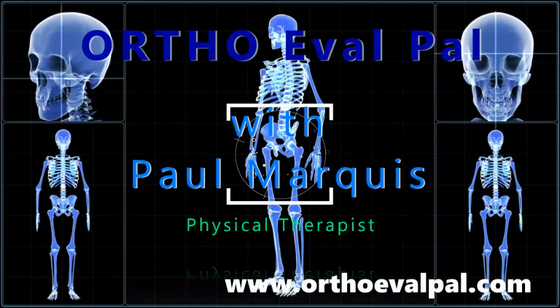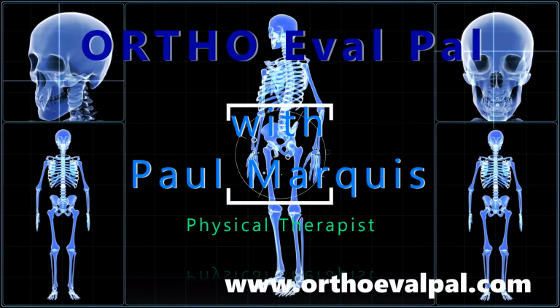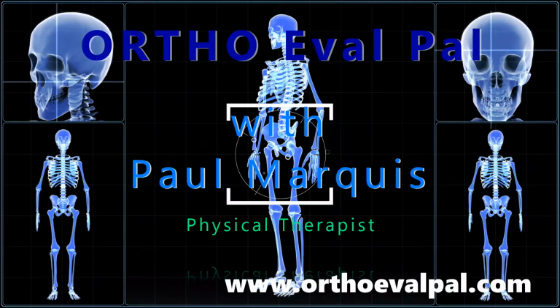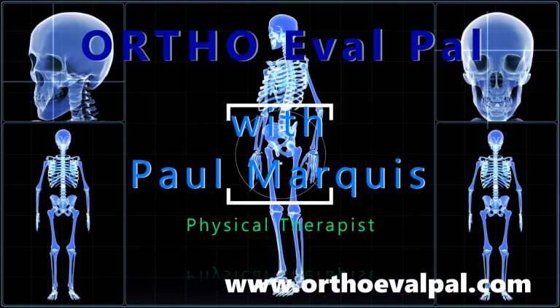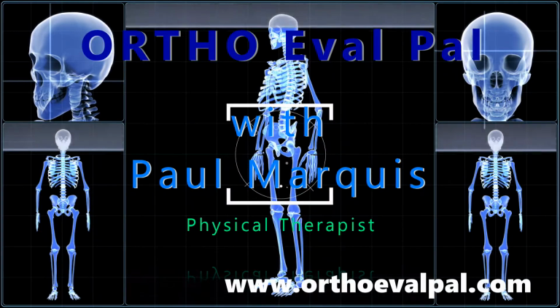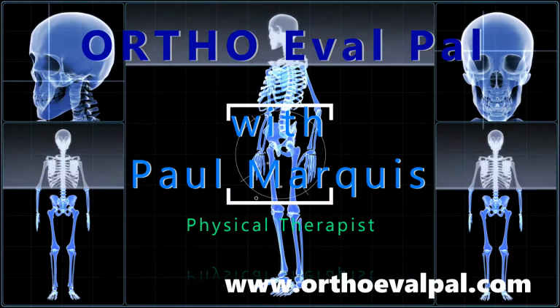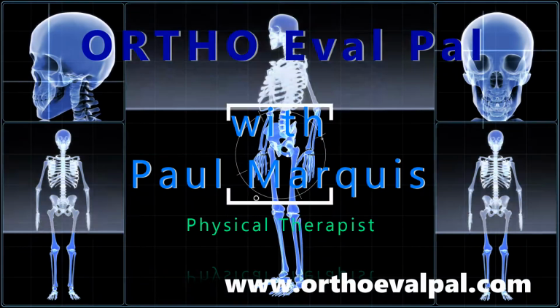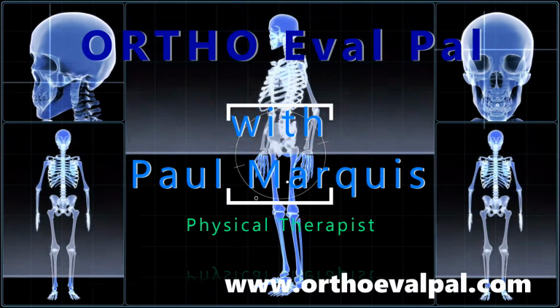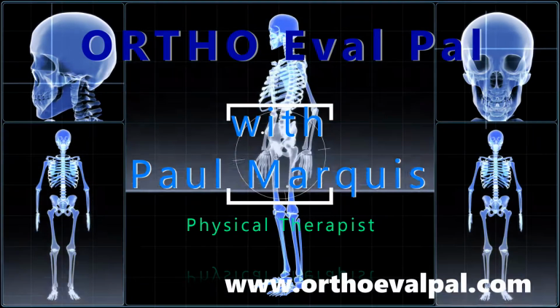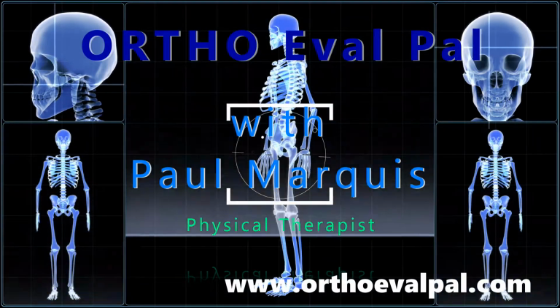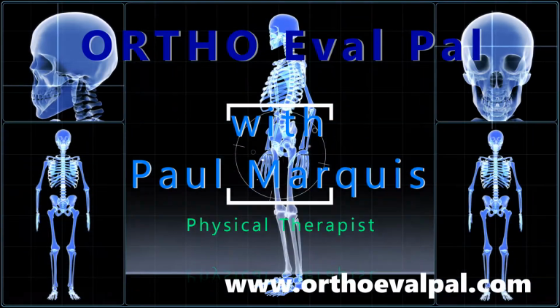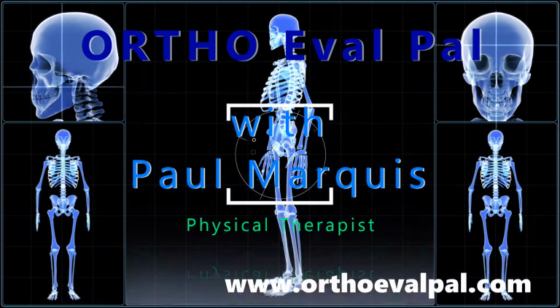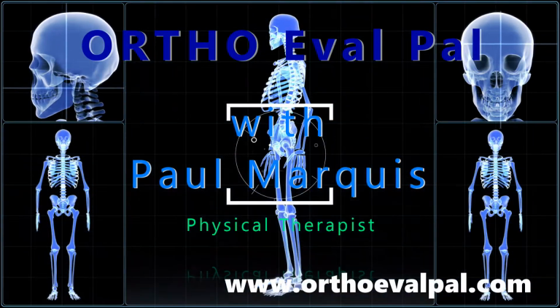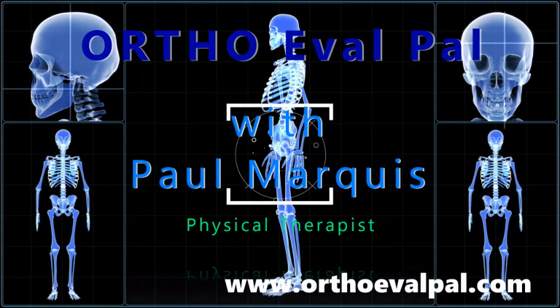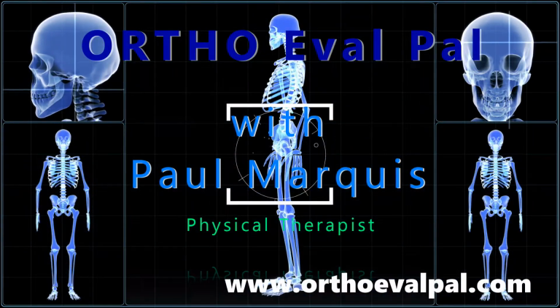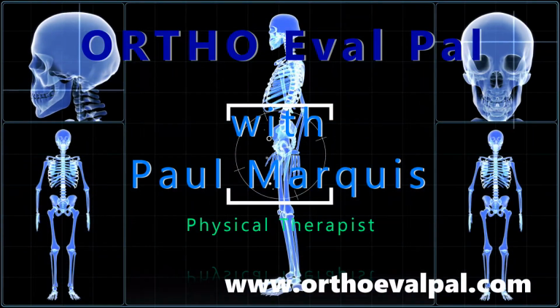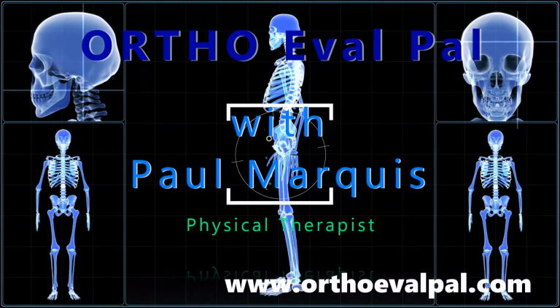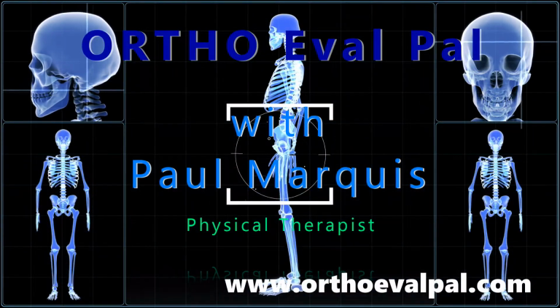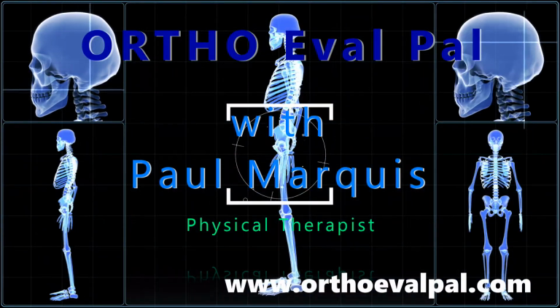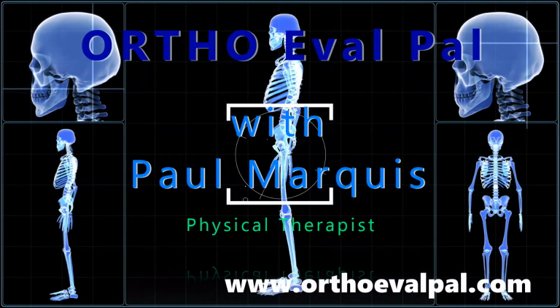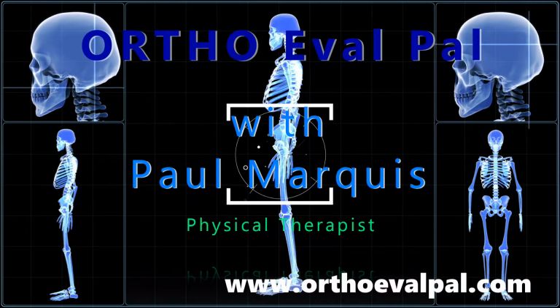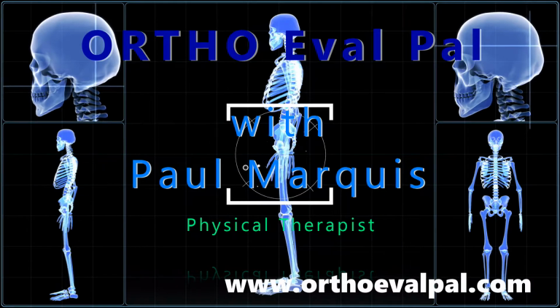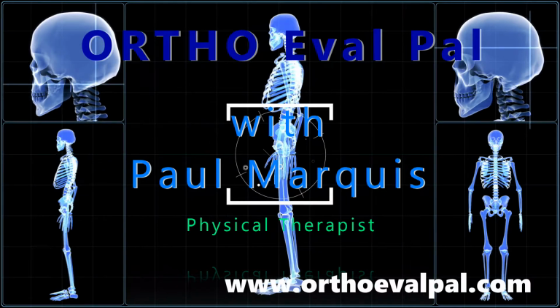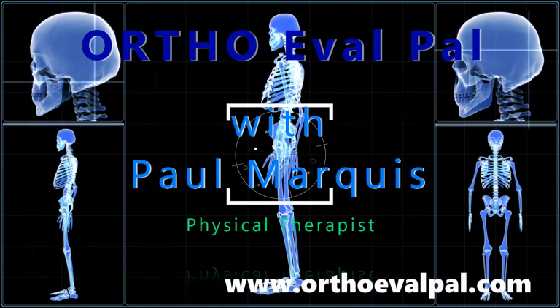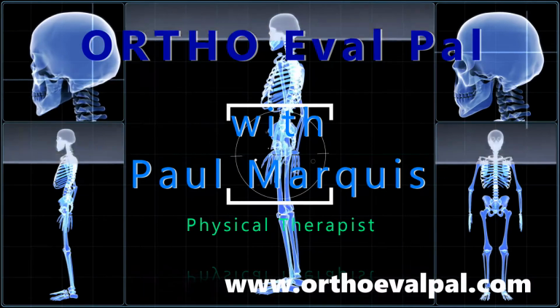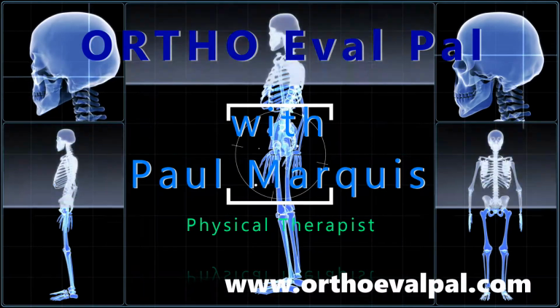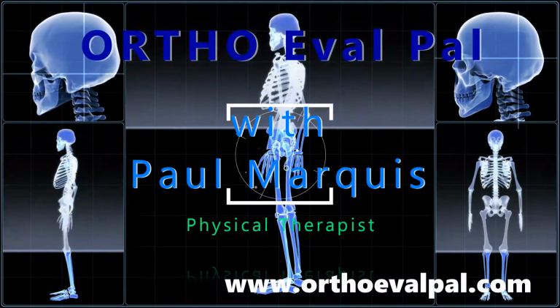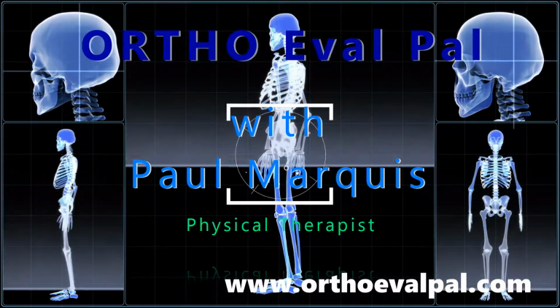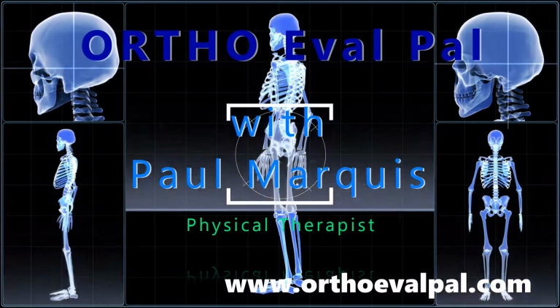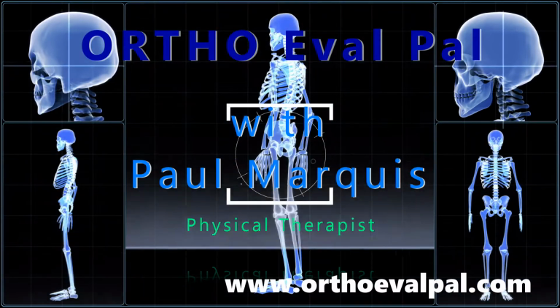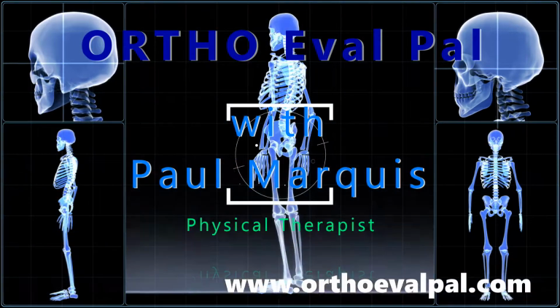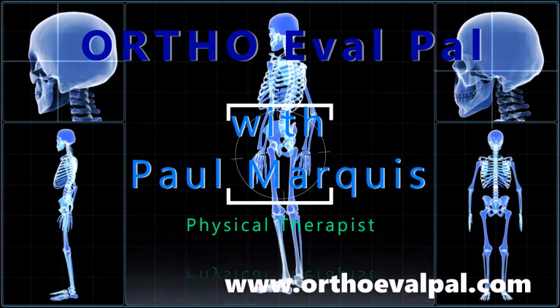We hope you've enjoyed this video, and for more awesome content, go to orthoevalpal.com. Can't wait to see you there.